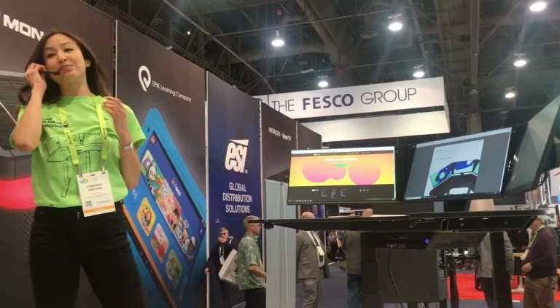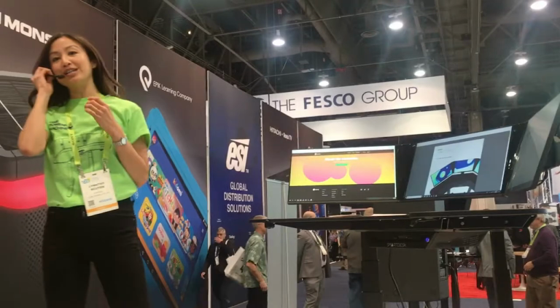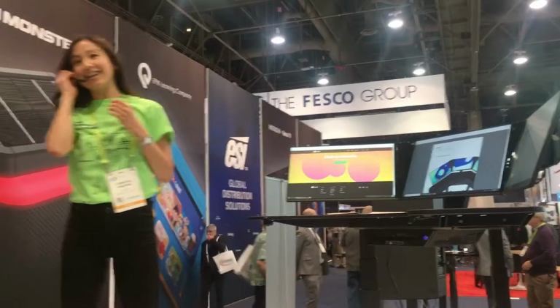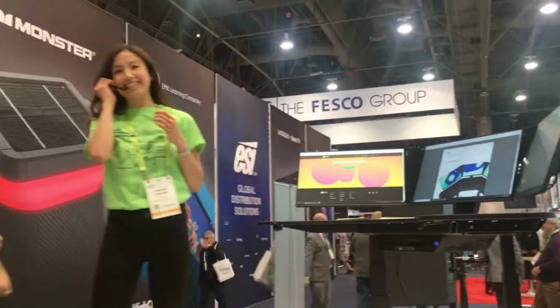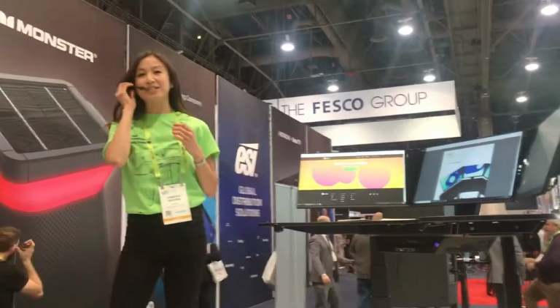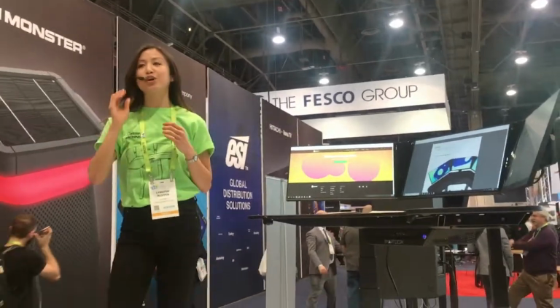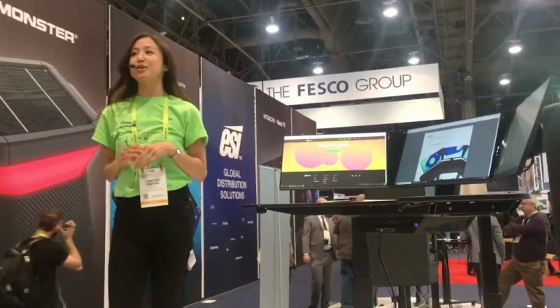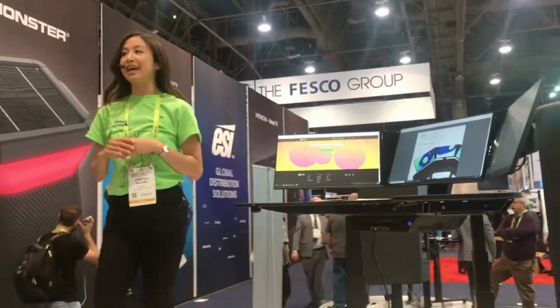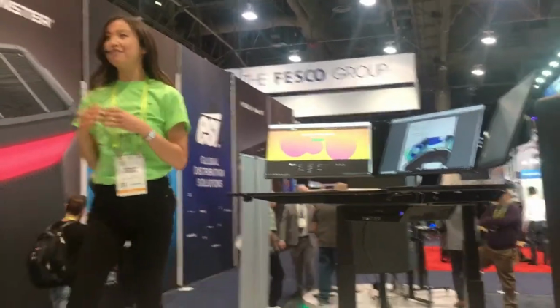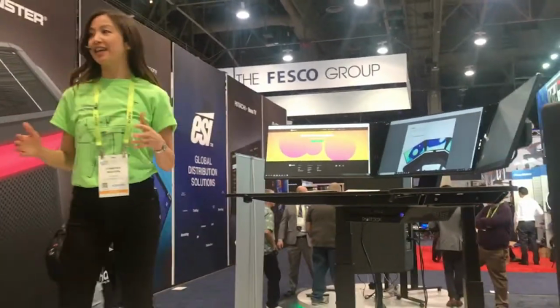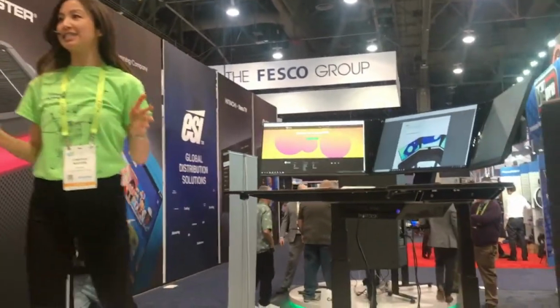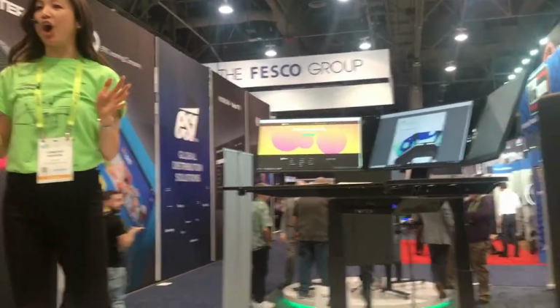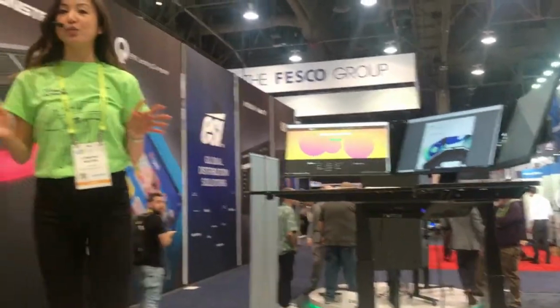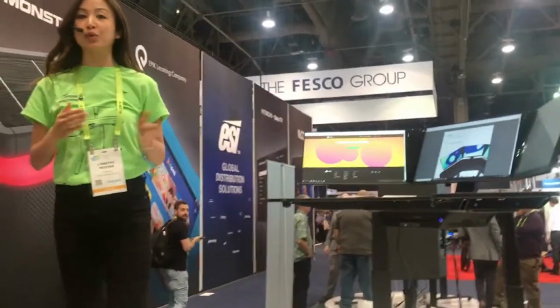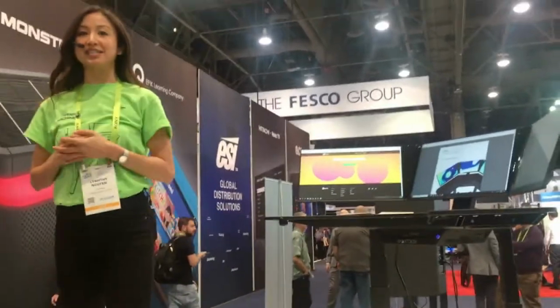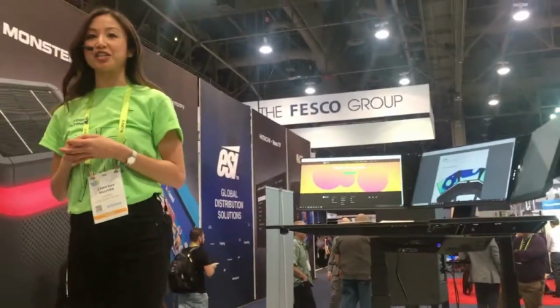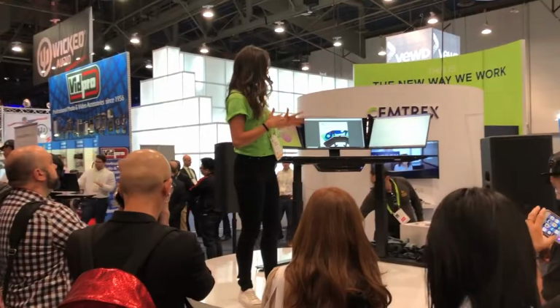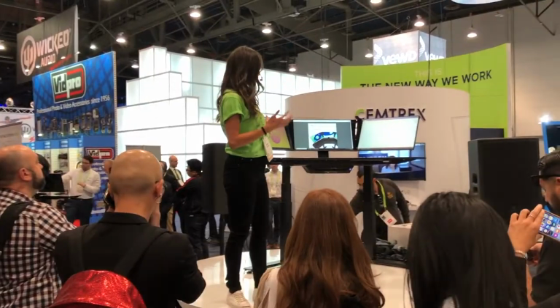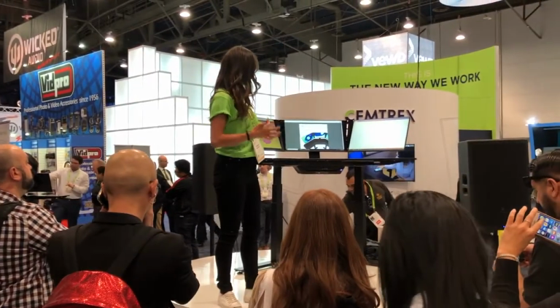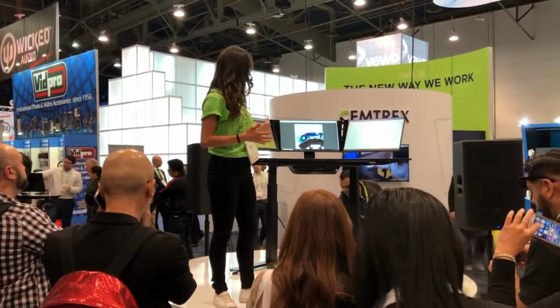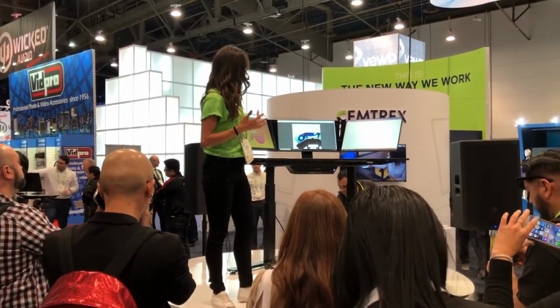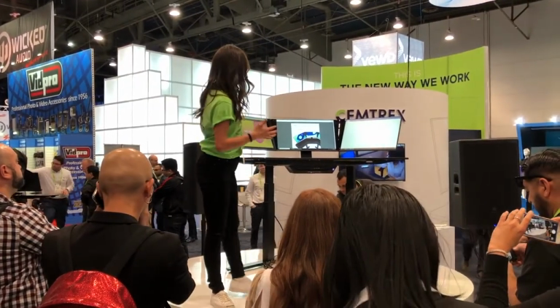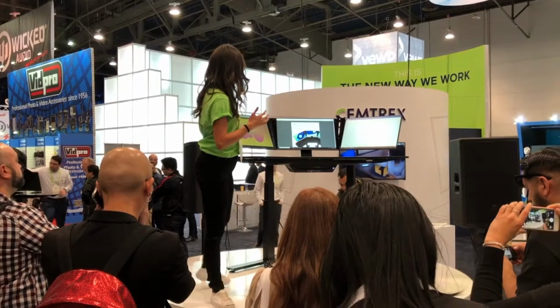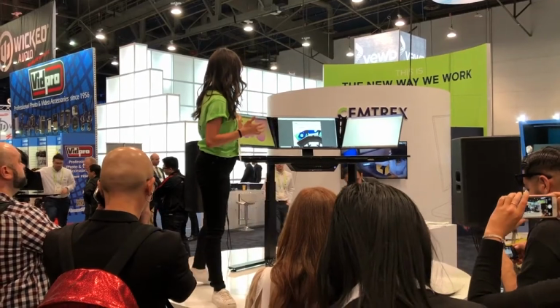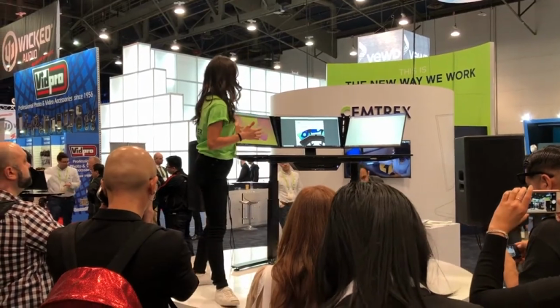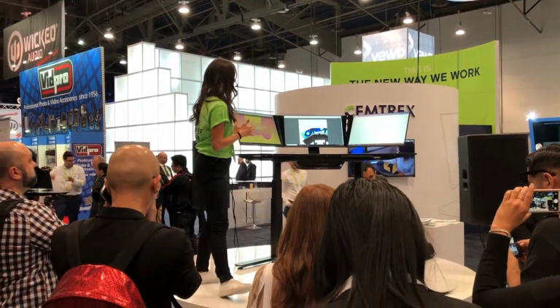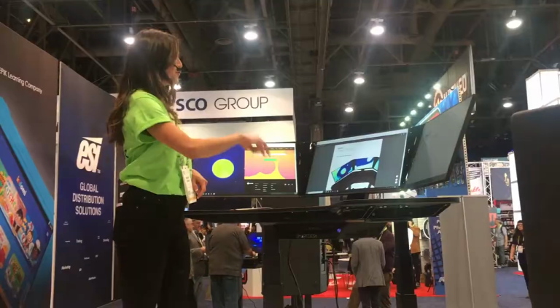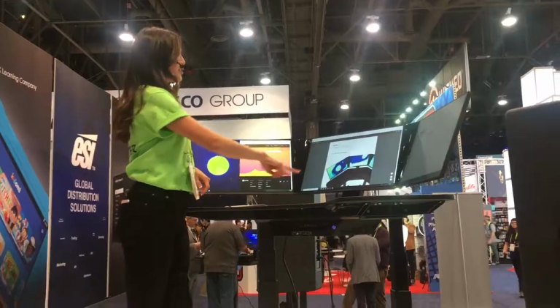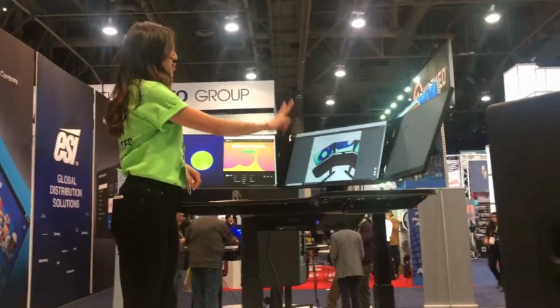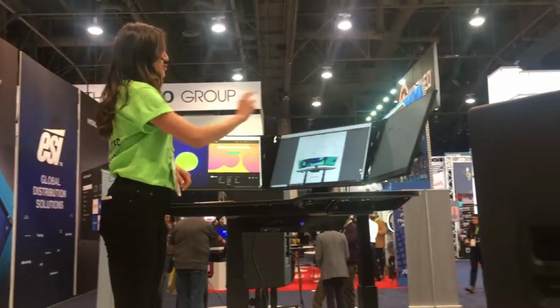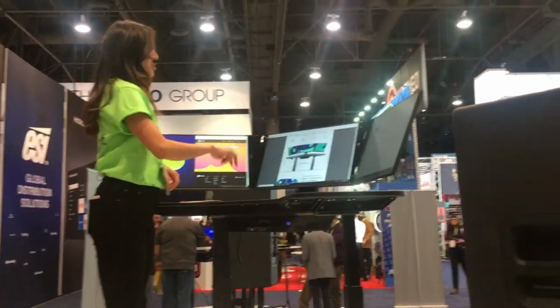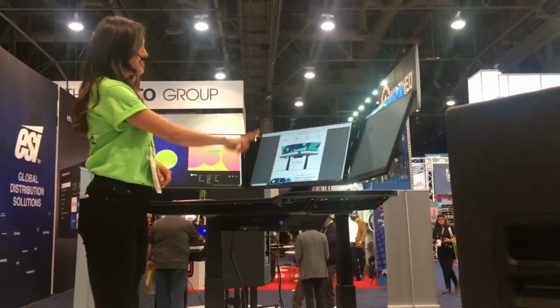Smart Desk — the world's most advanced all-in-one workstation. Everything that you see here is included in the Smart Desk. Two fingers scroll through documents.